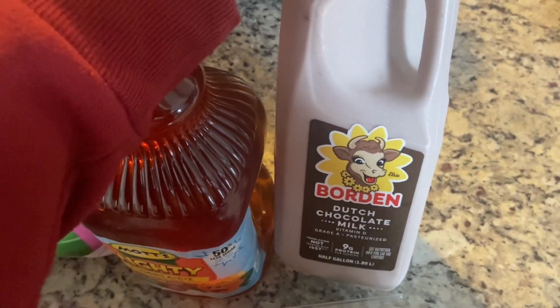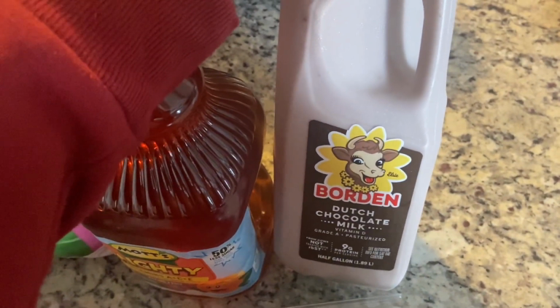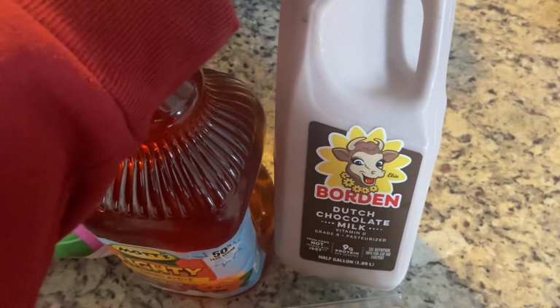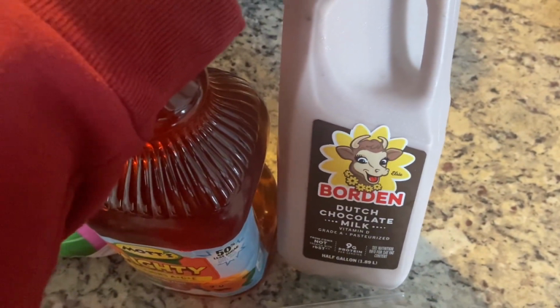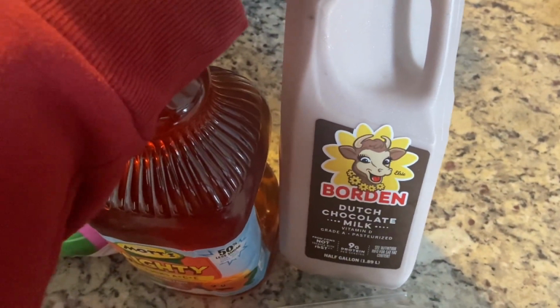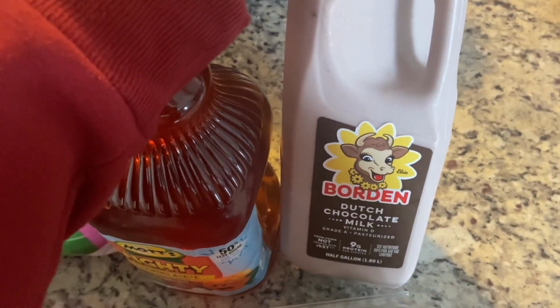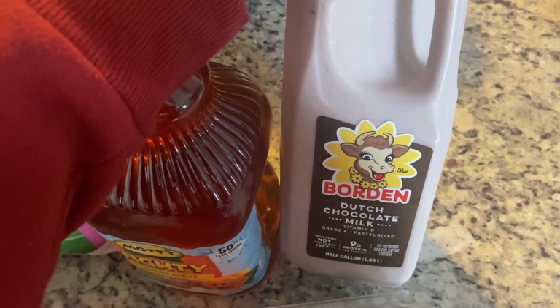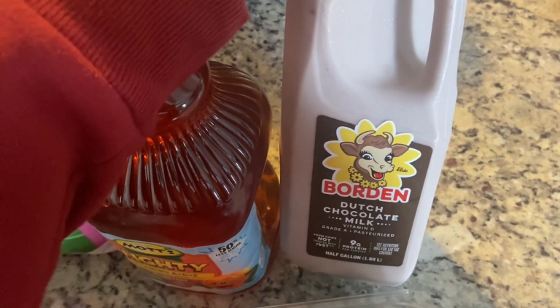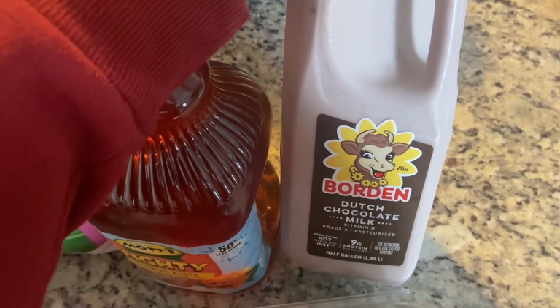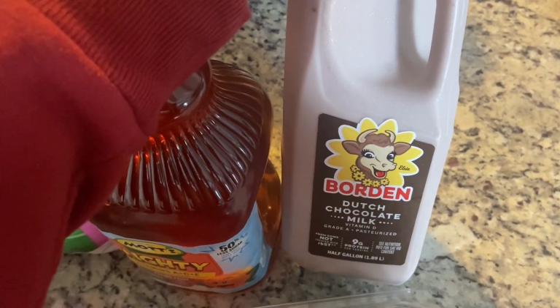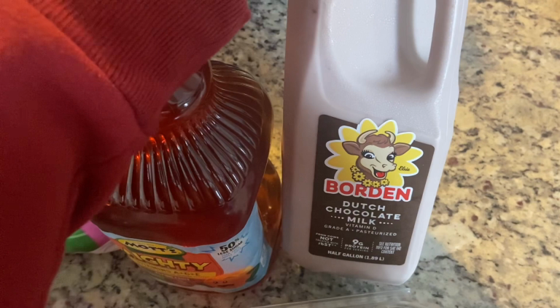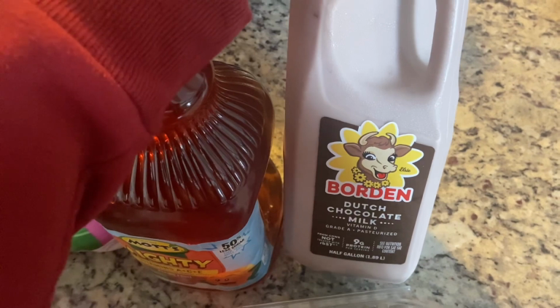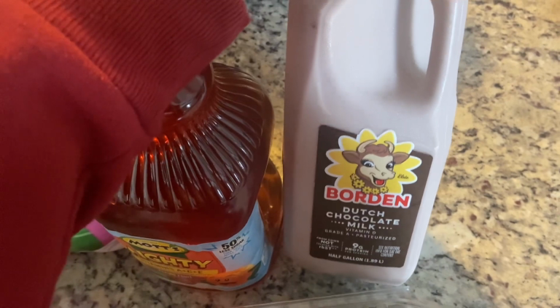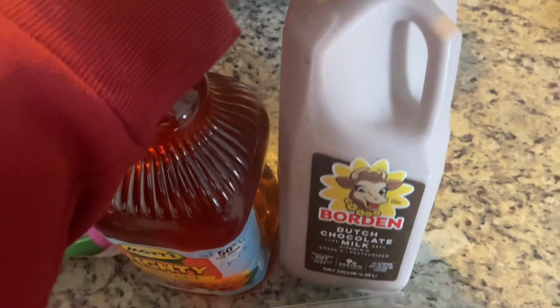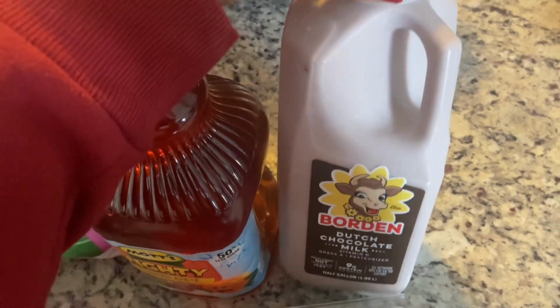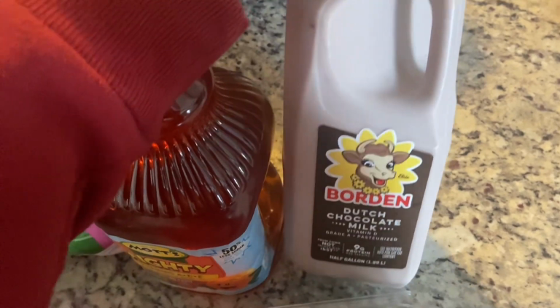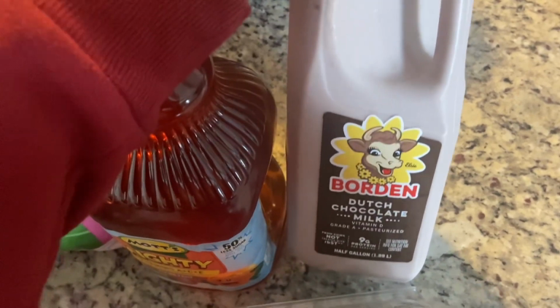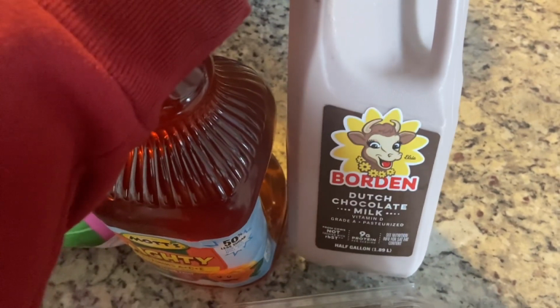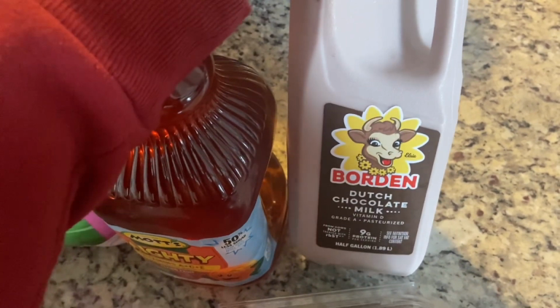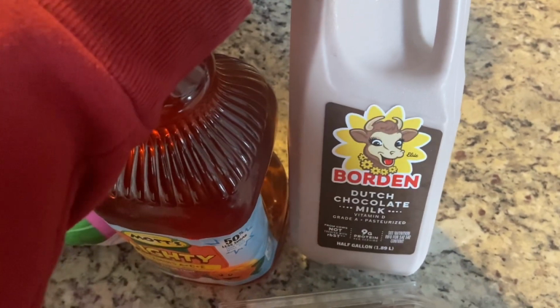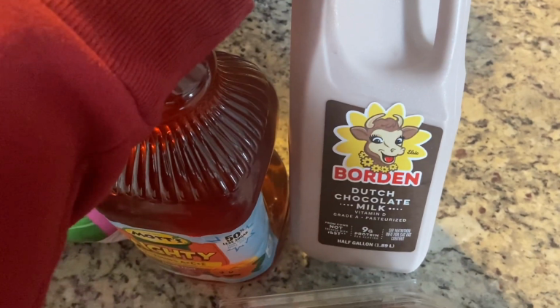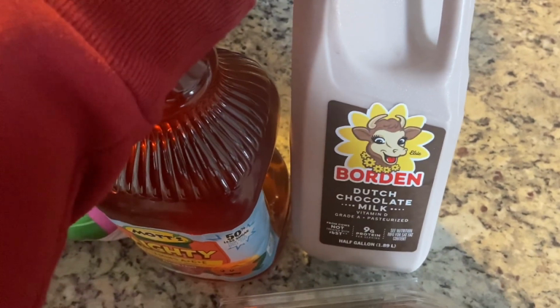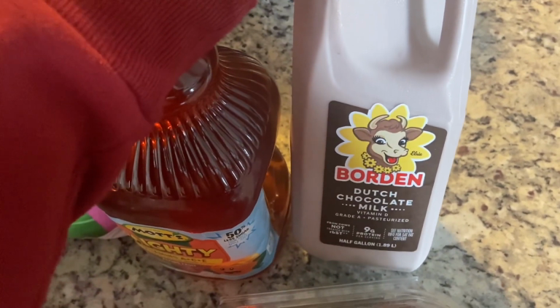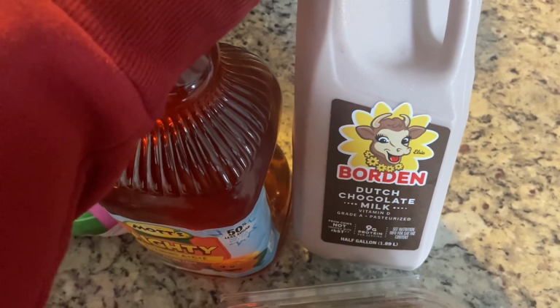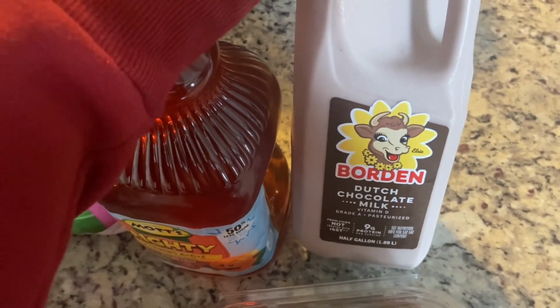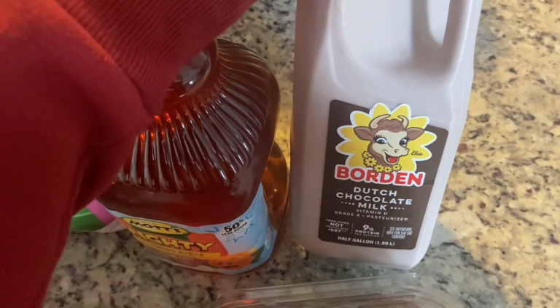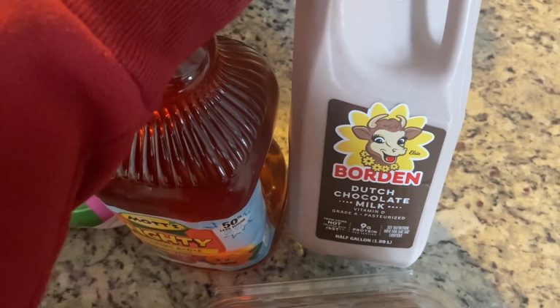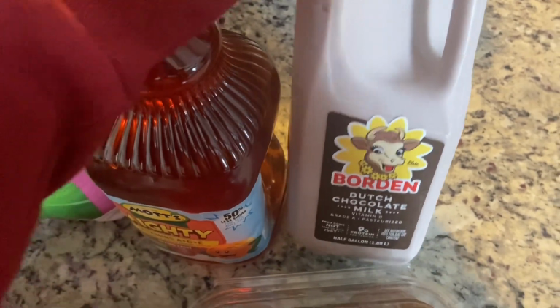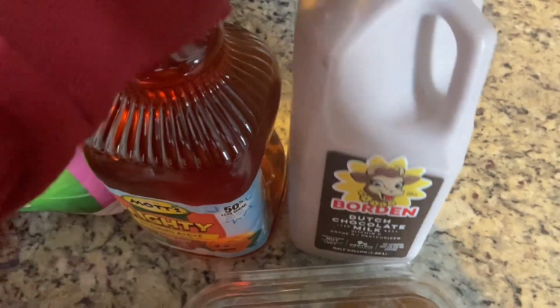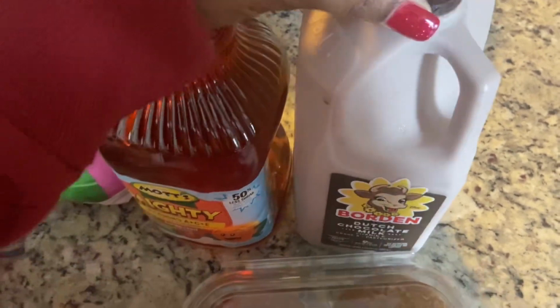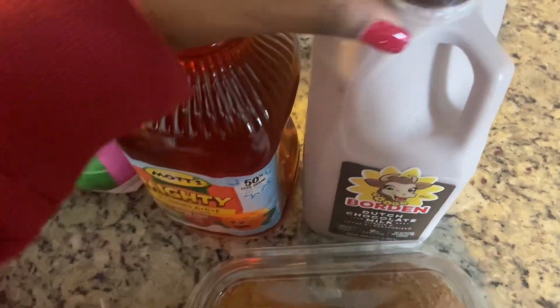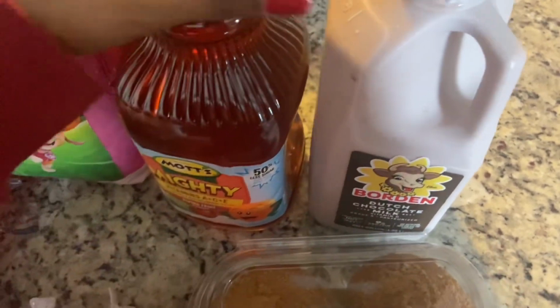This is a repeat buy — the Borden Dutch chocolate milk. It's a half gallon. My daughter likes this, so yep, picked that up.